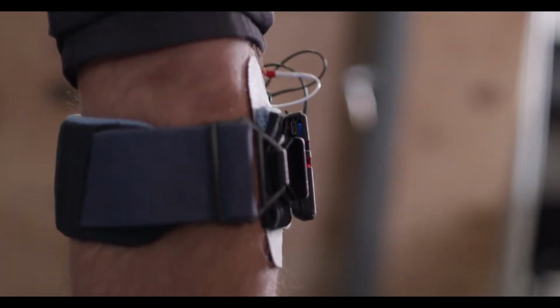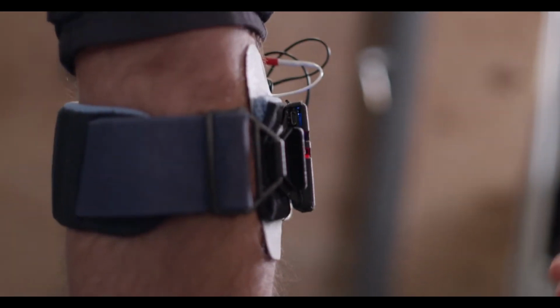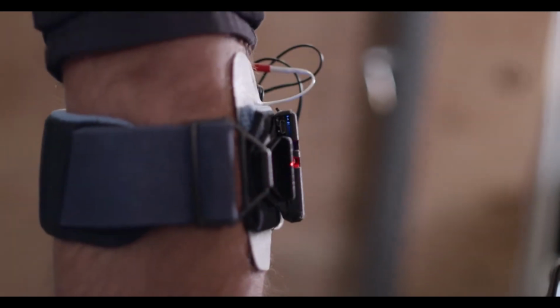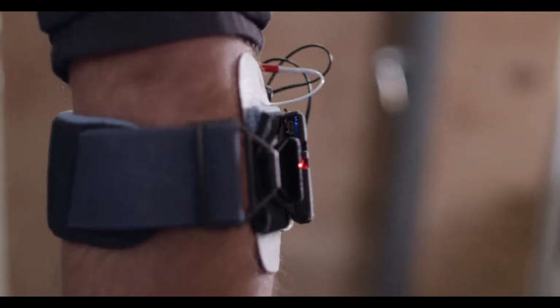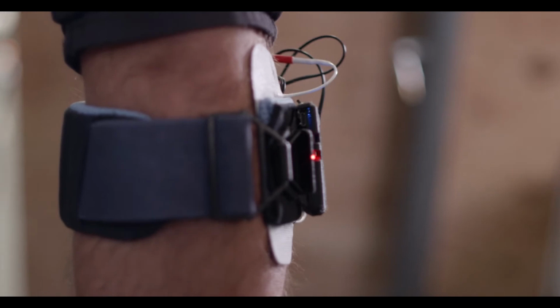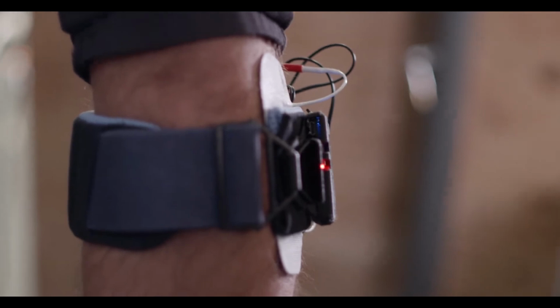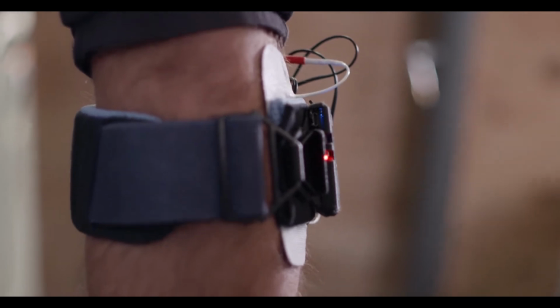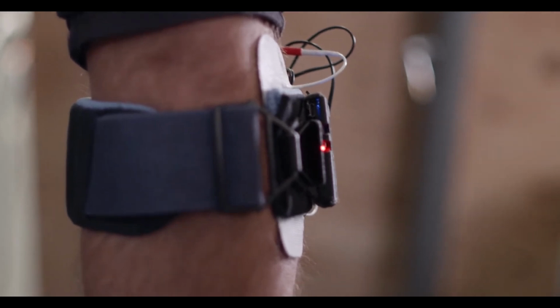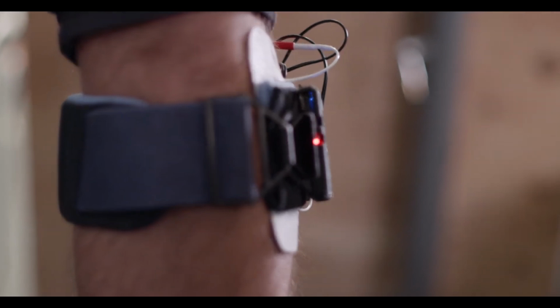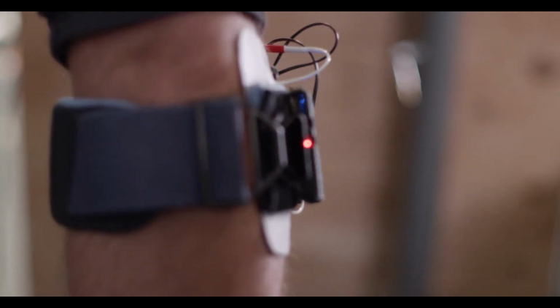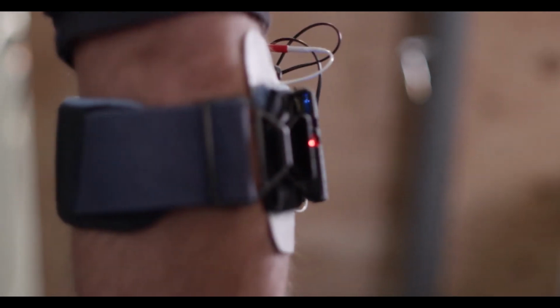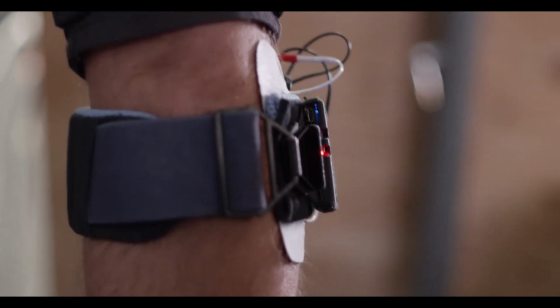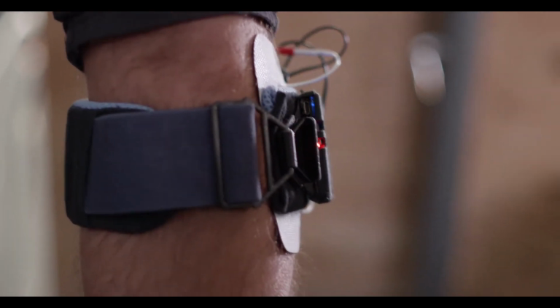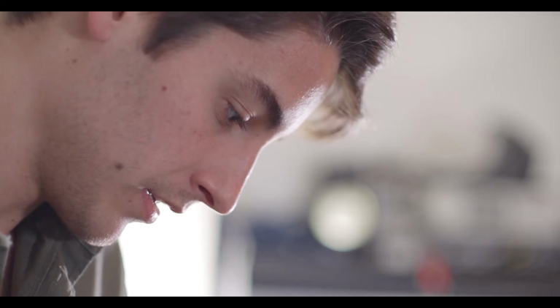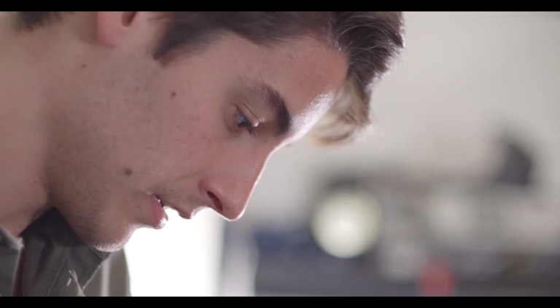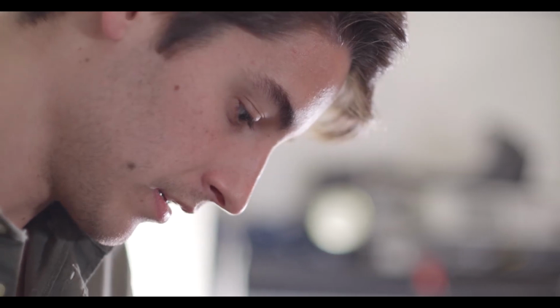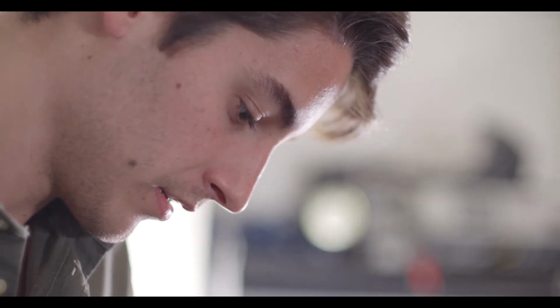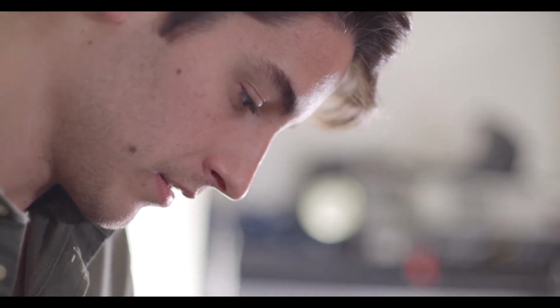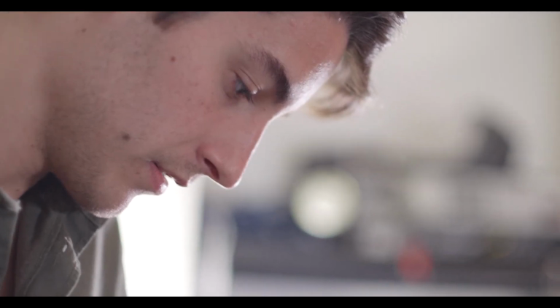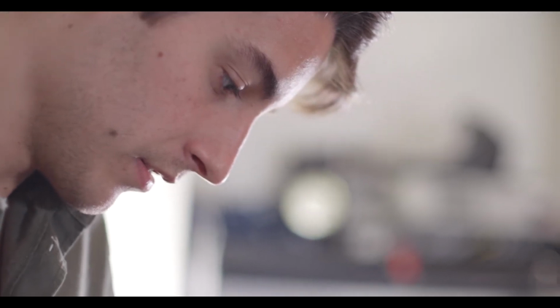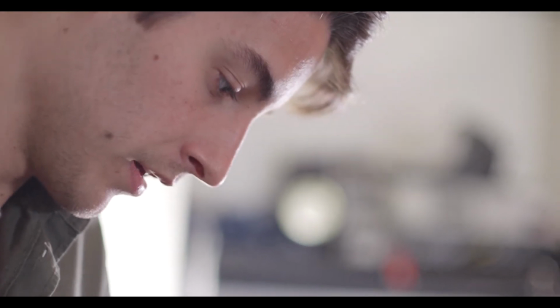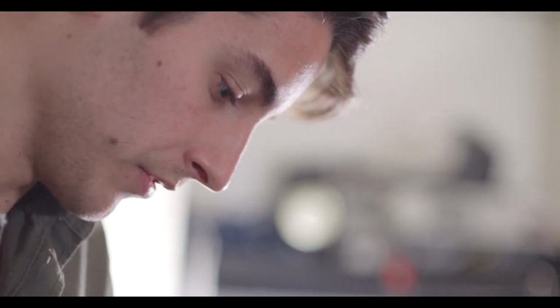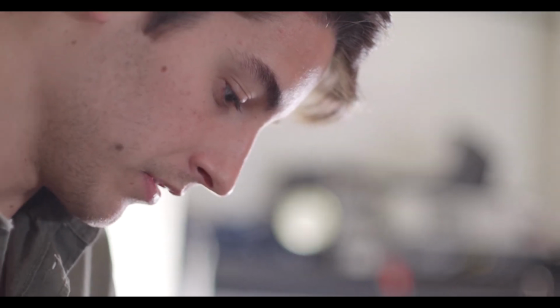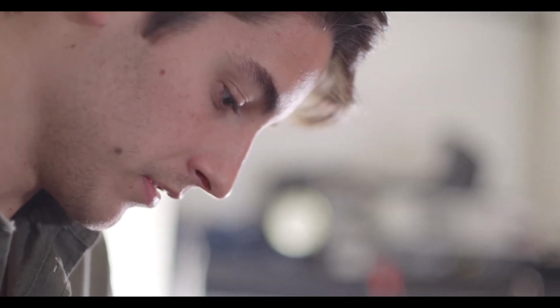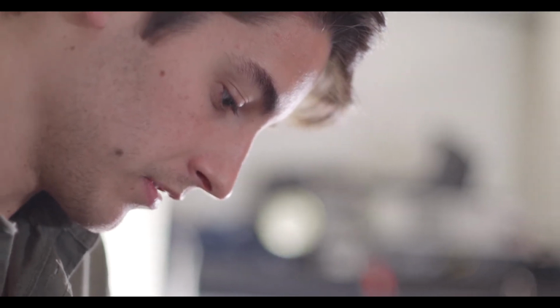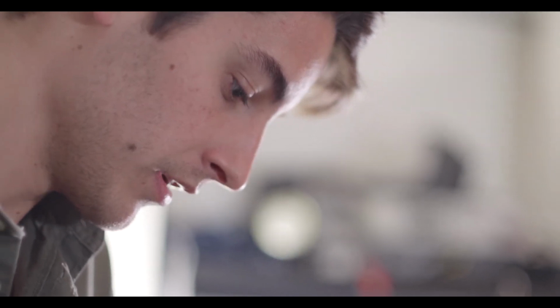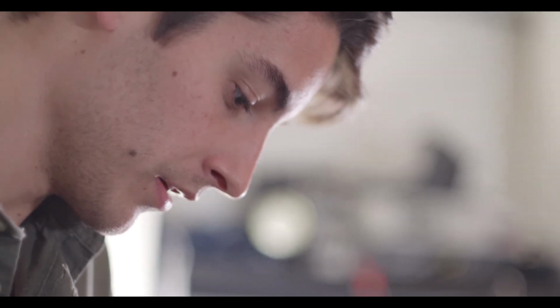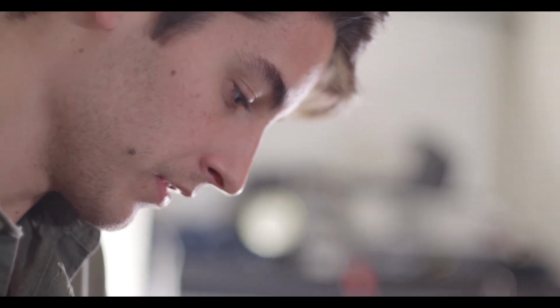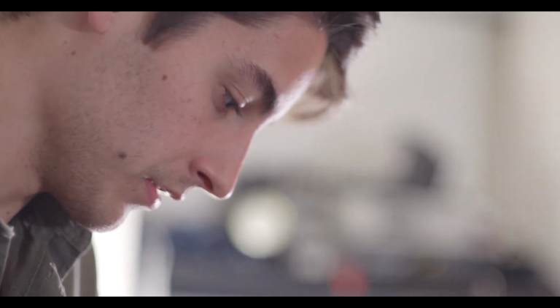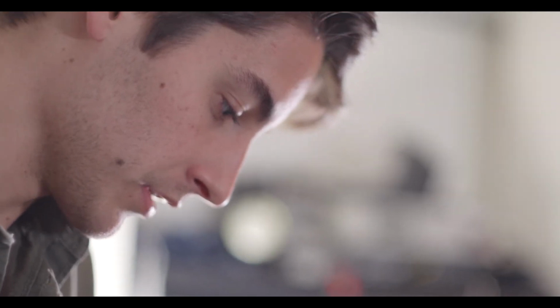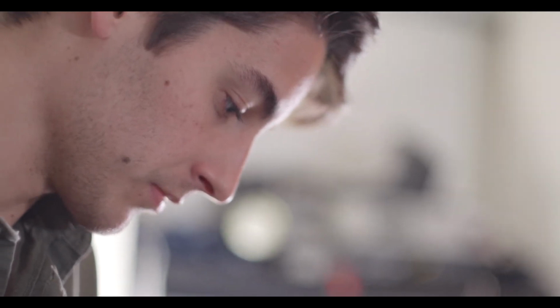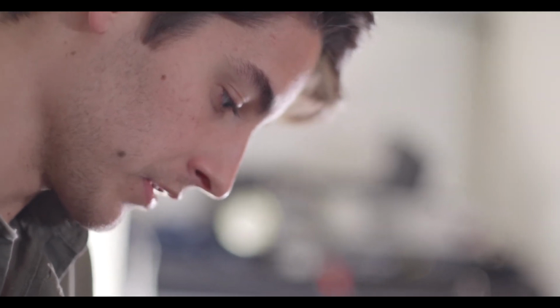Do you want to feel it? Yeah, try to turn it on. I feel it. Looks like it's working.